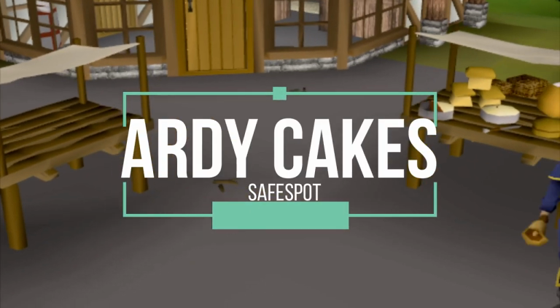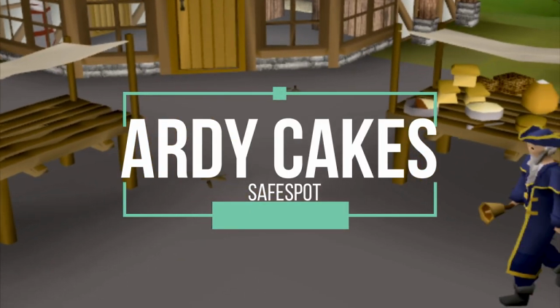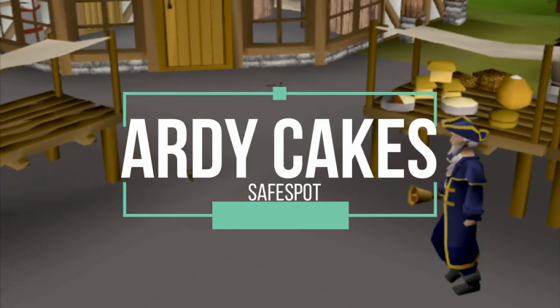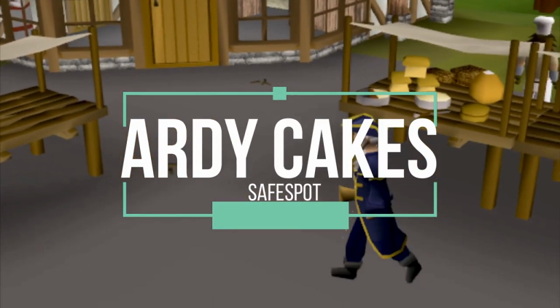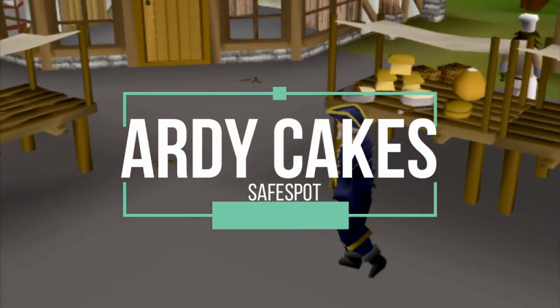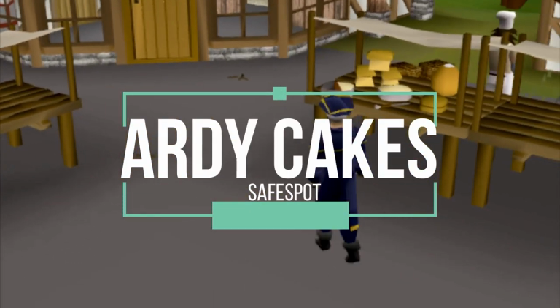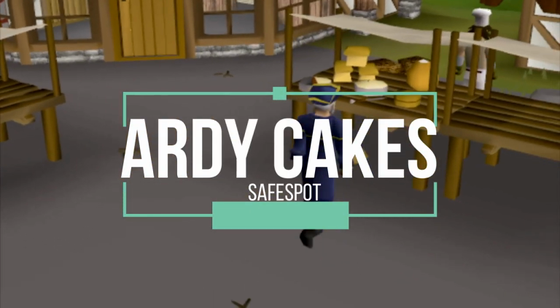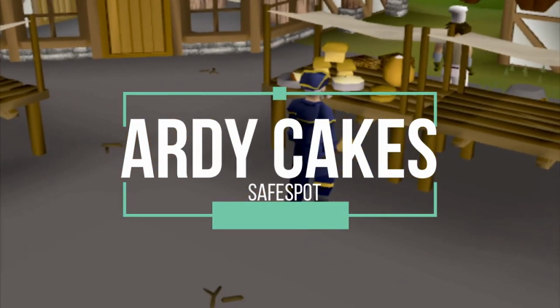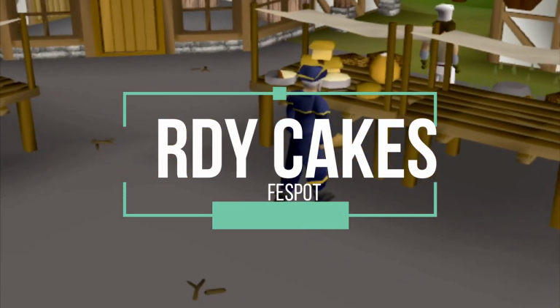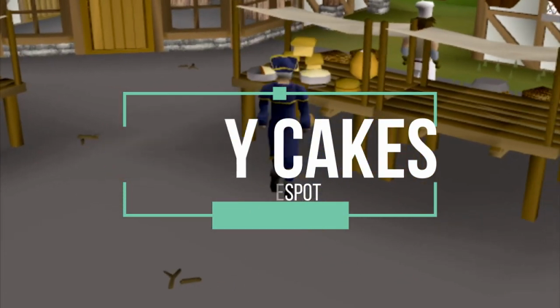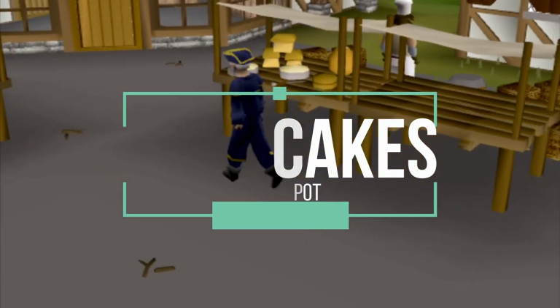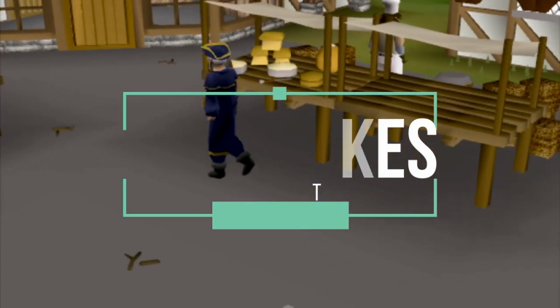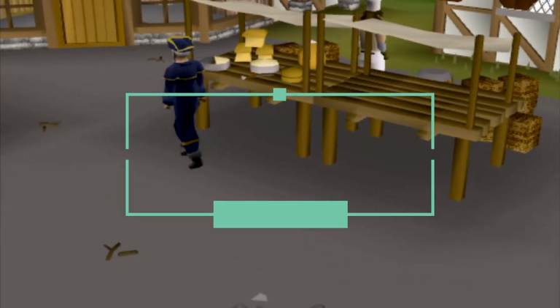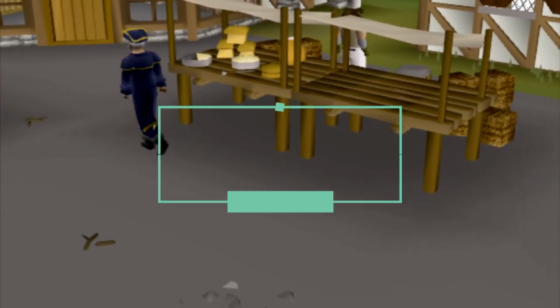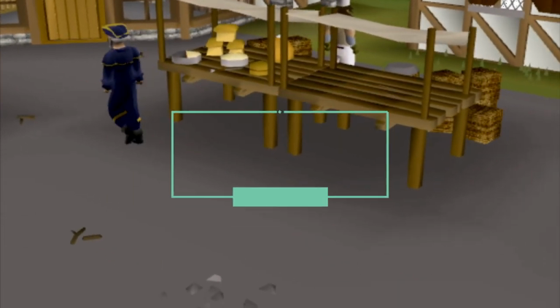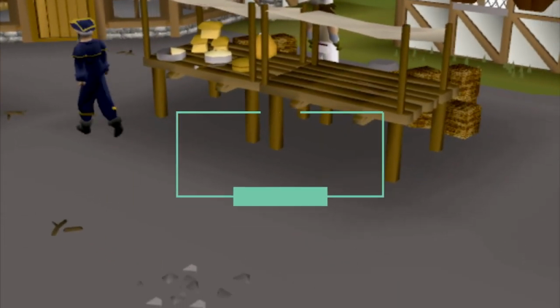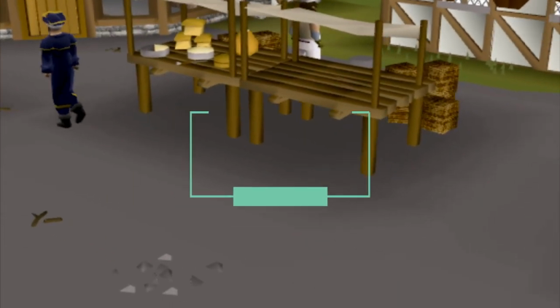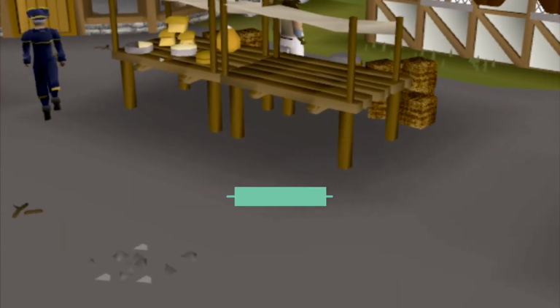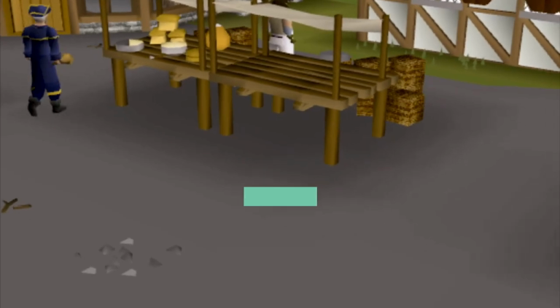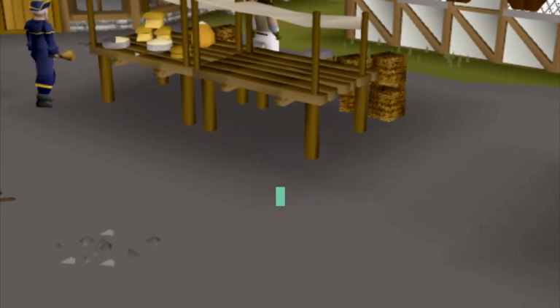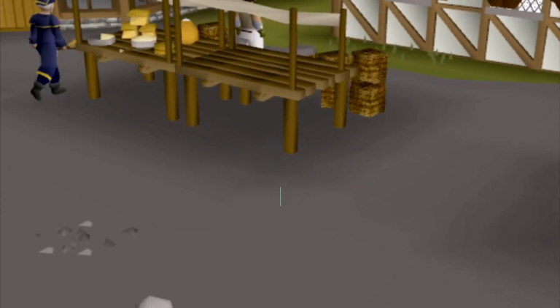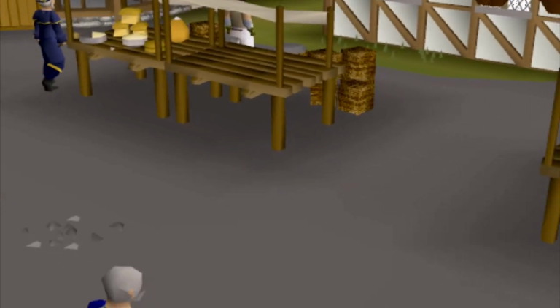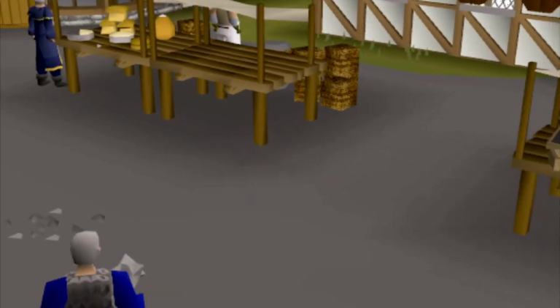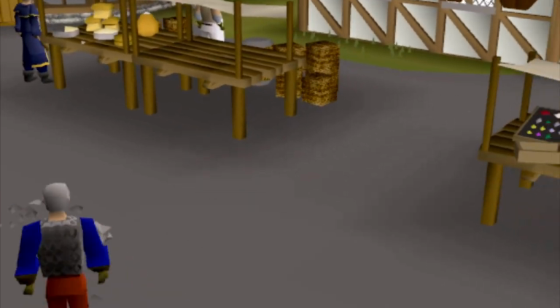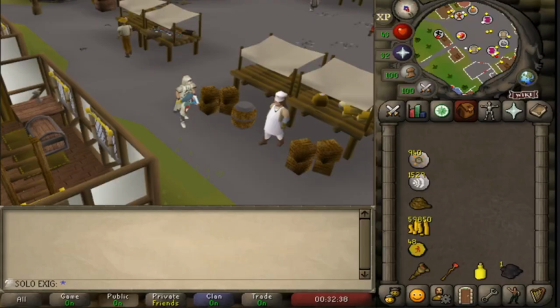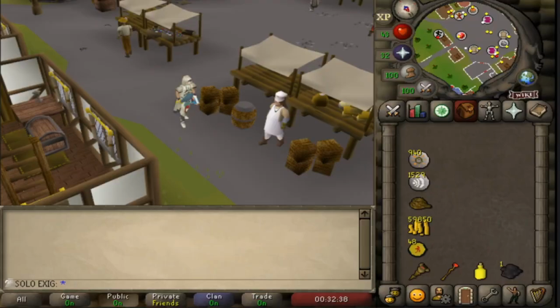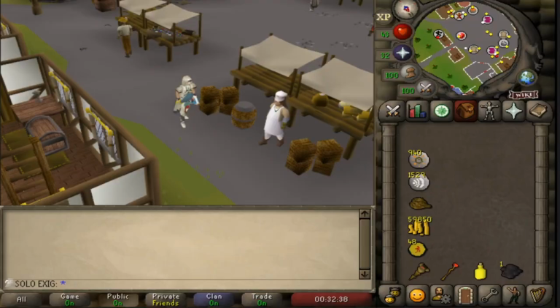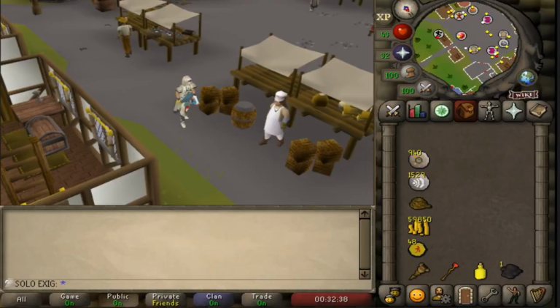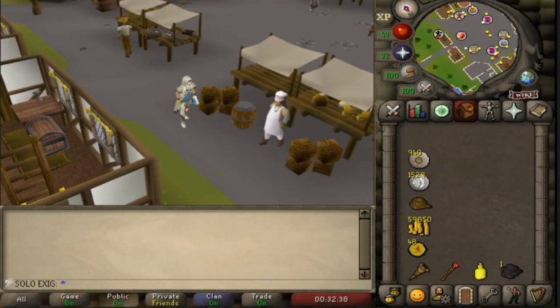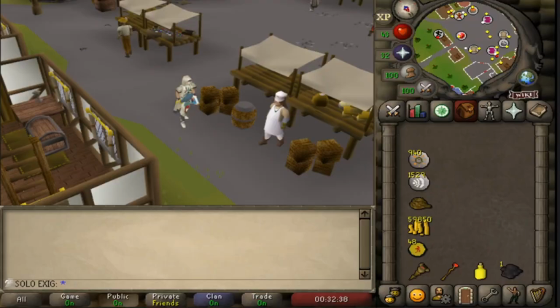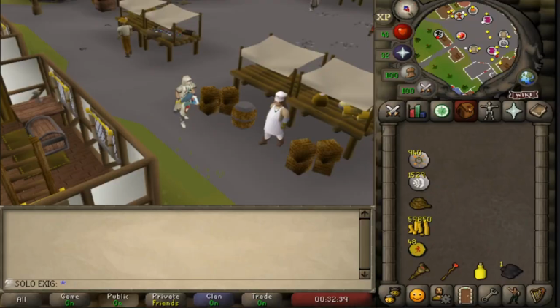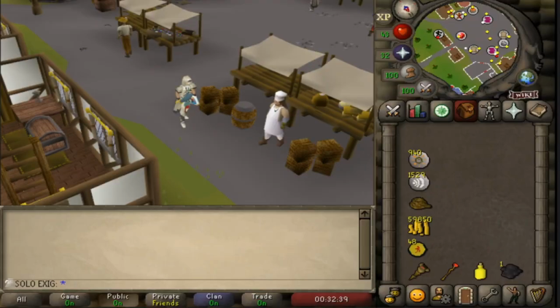Once you hit level 5 thieving, head to East Ardougne. Here you will see the cook and the cake stall.